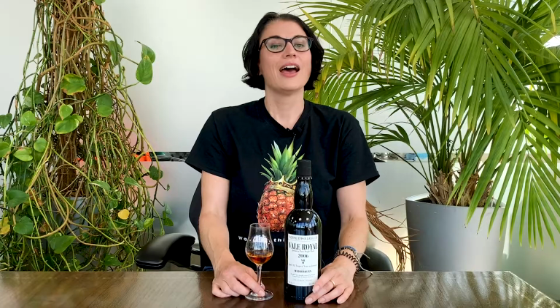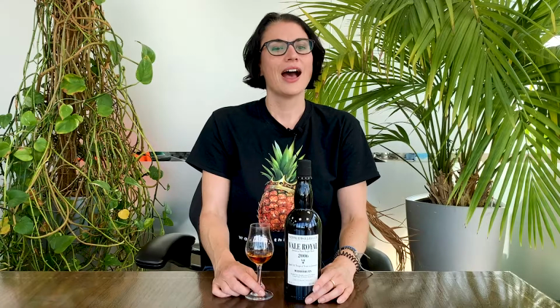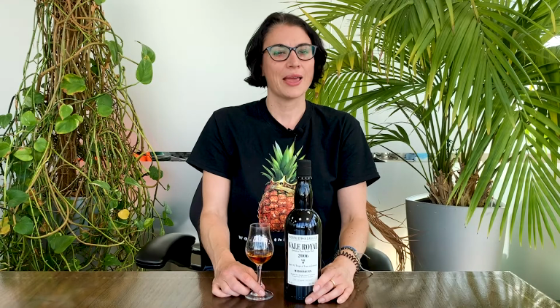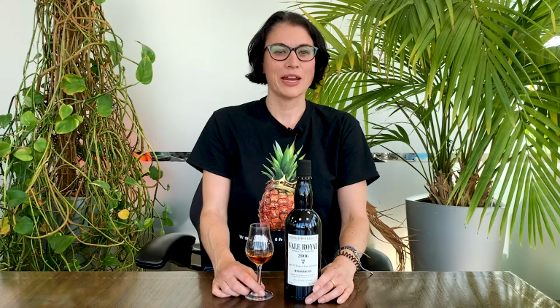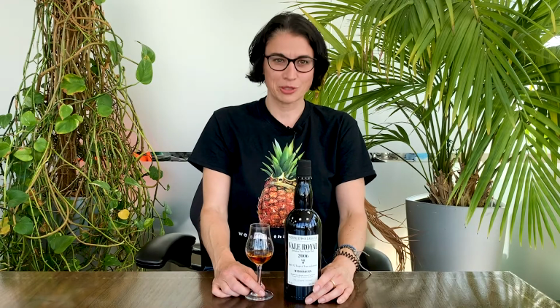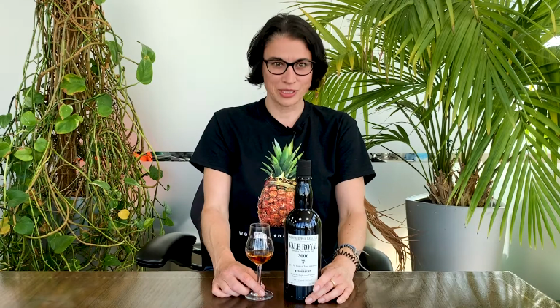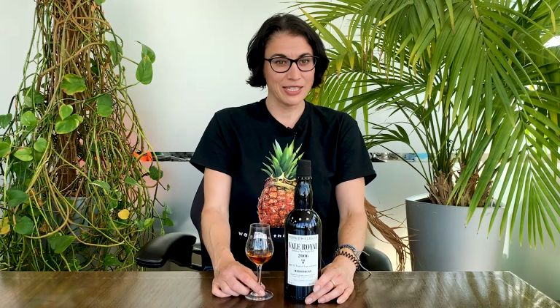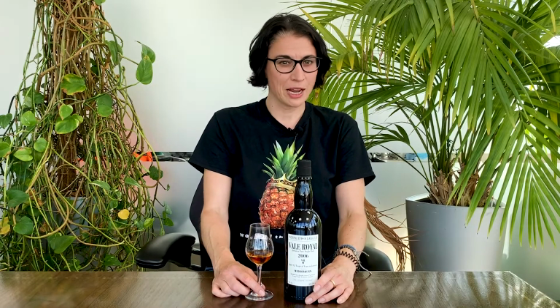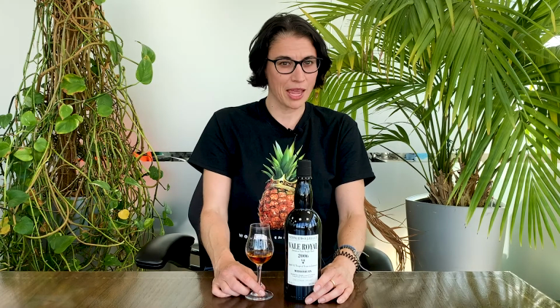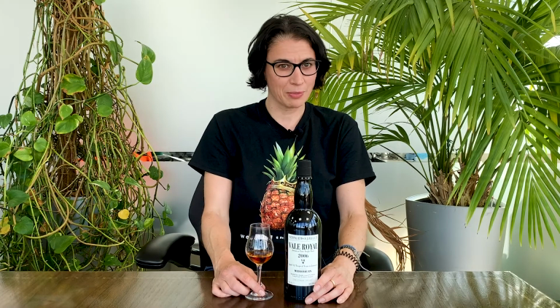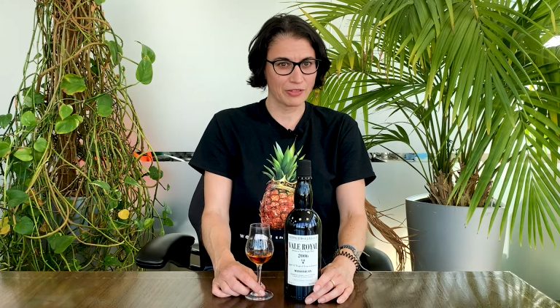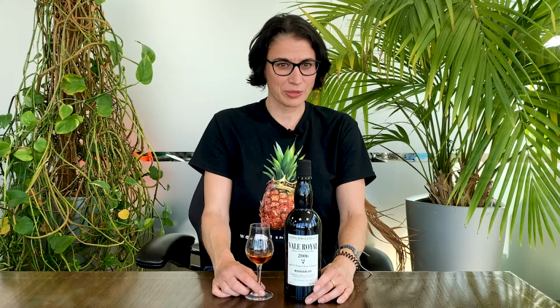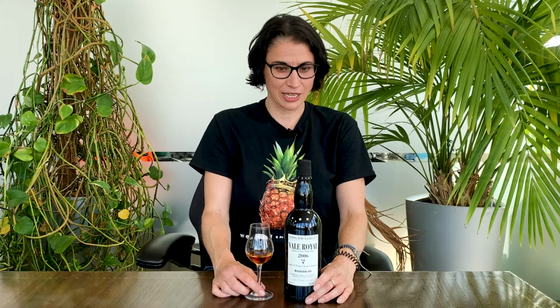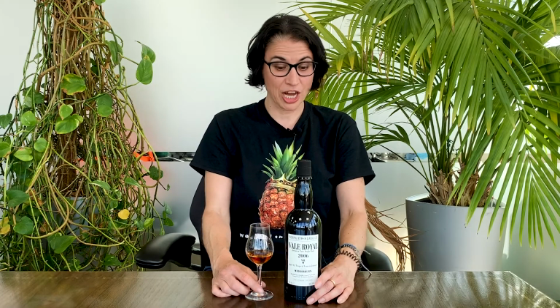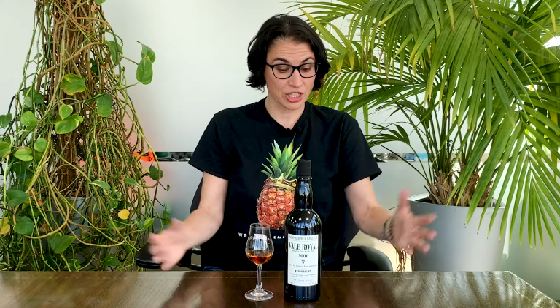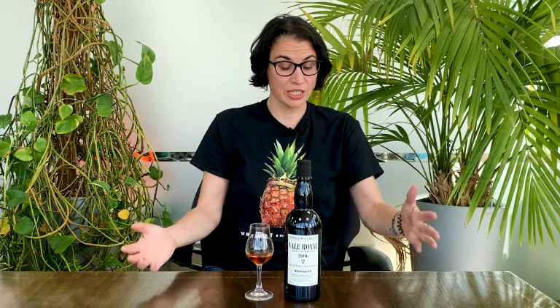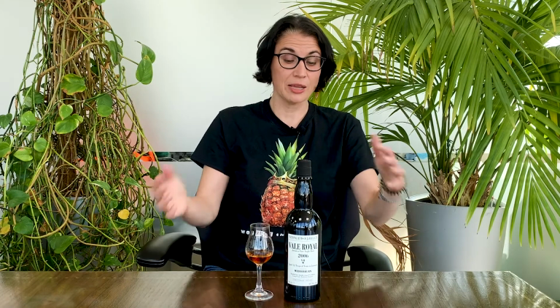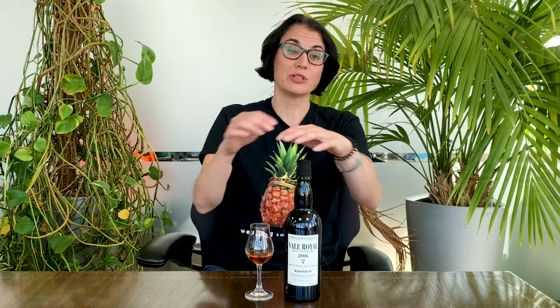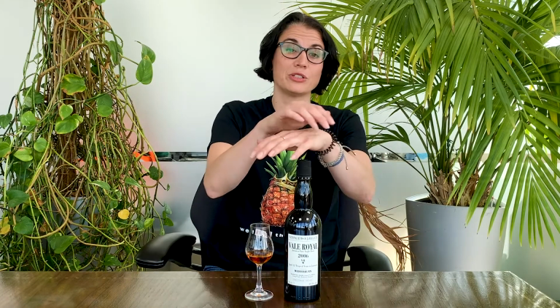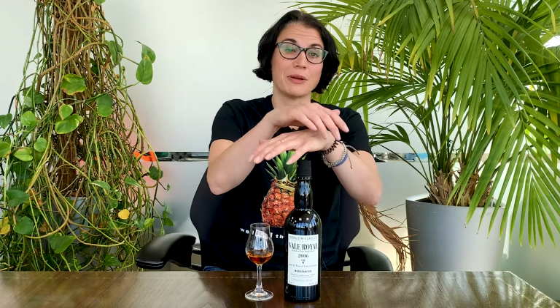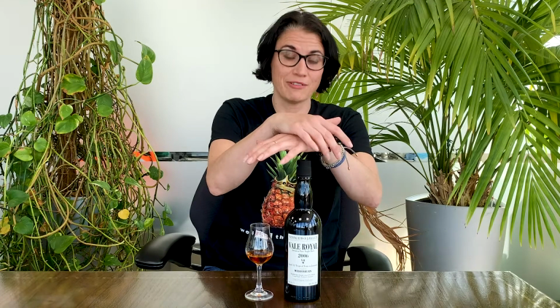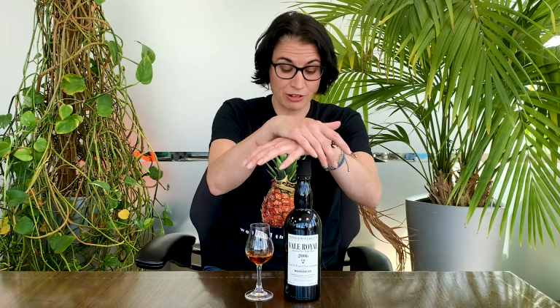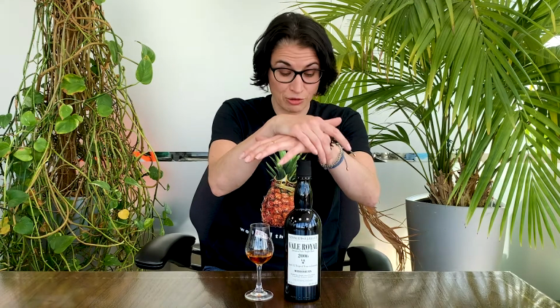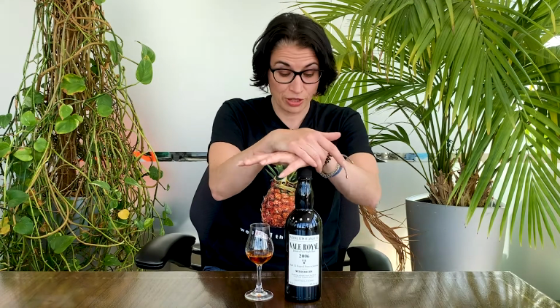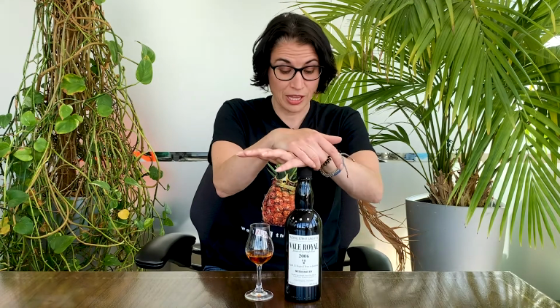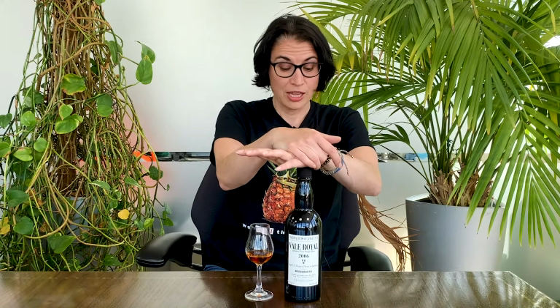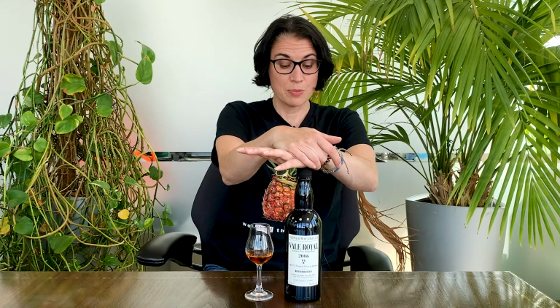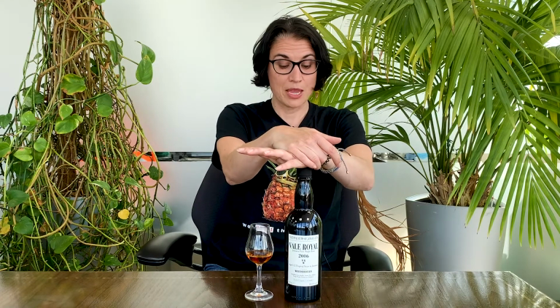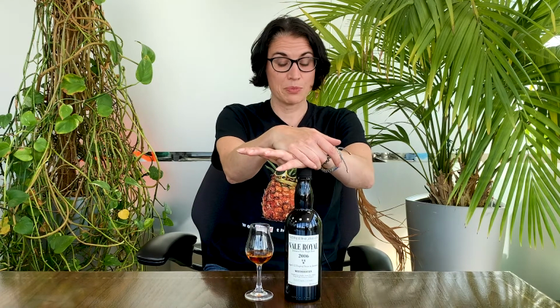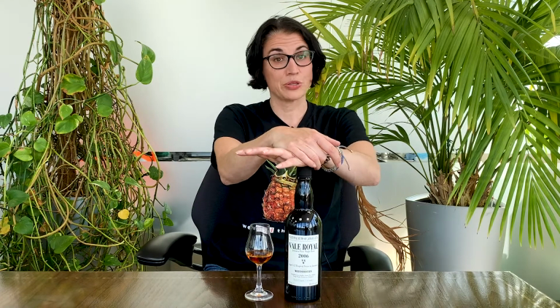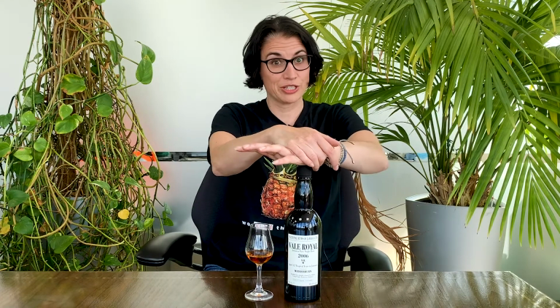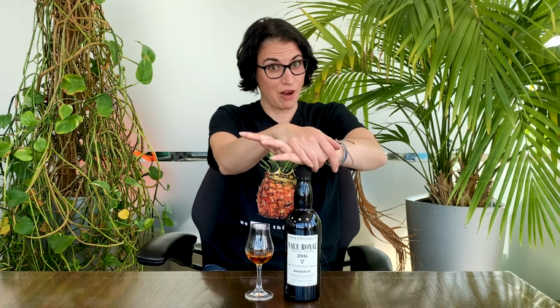Hi, my name is Dawn Davies and I'm the head buyer for the Whiskey Exchange. Today I'm going to talk to you about Vale Royal Jamaican Pure Single Rum.